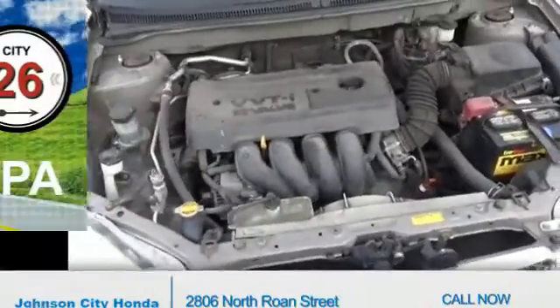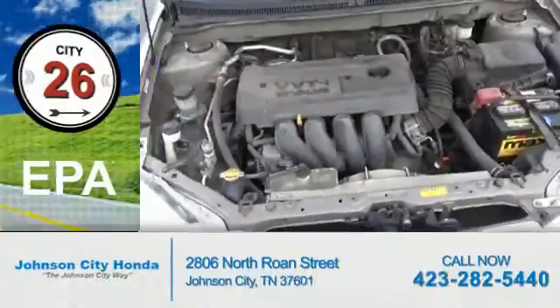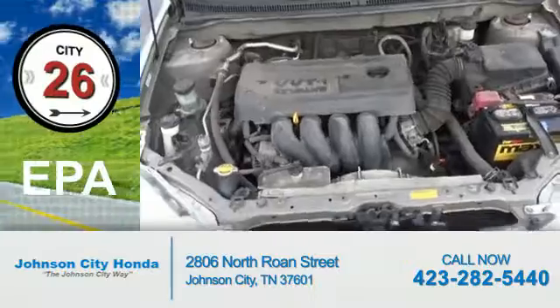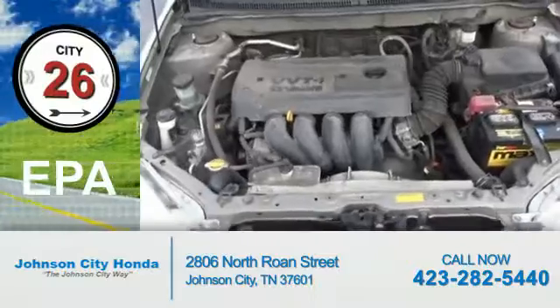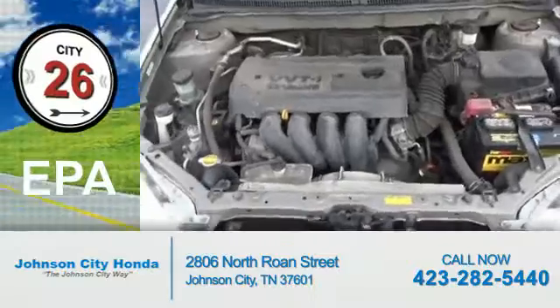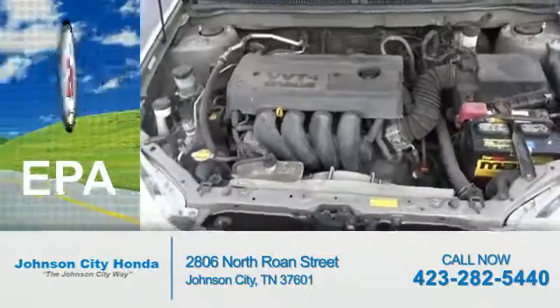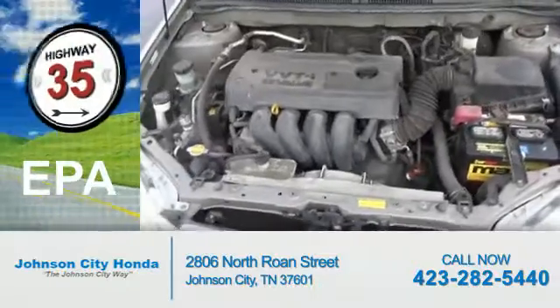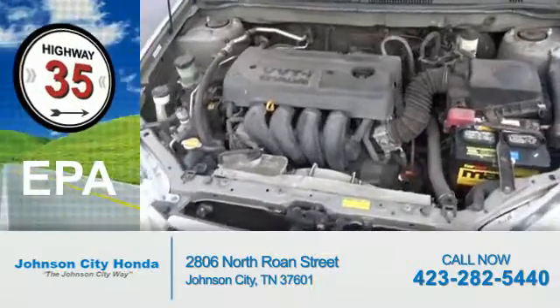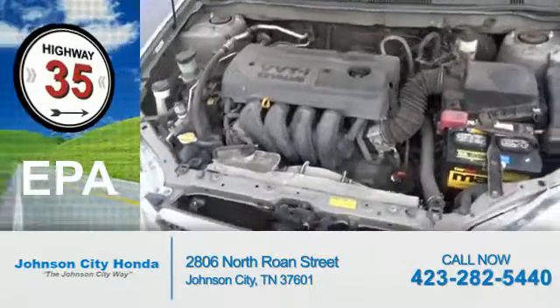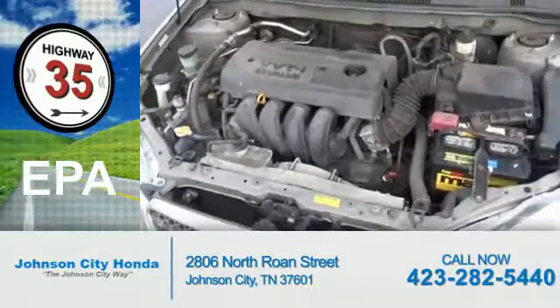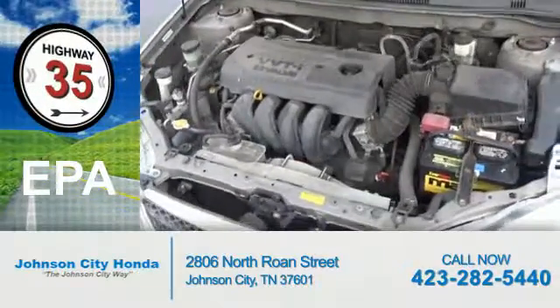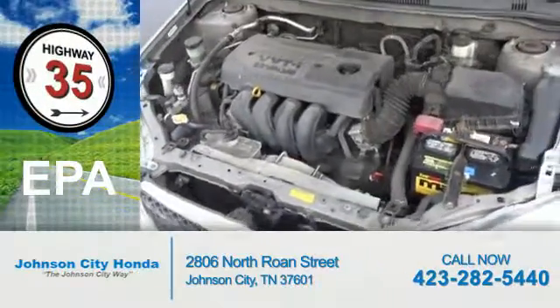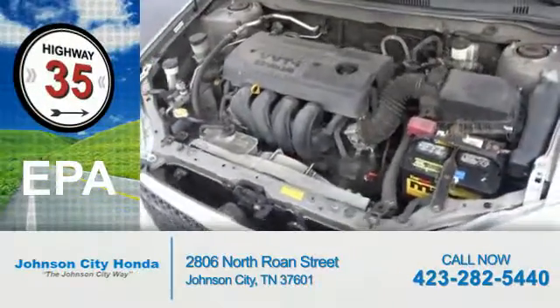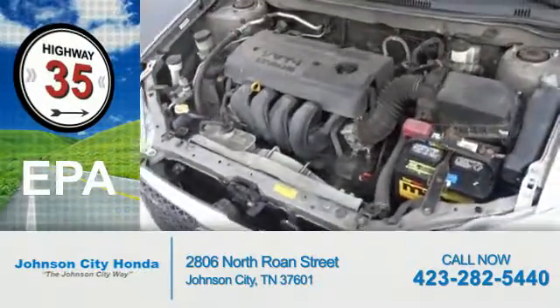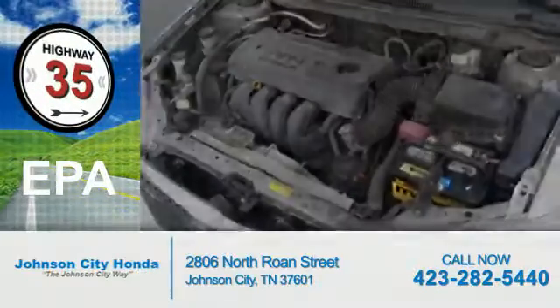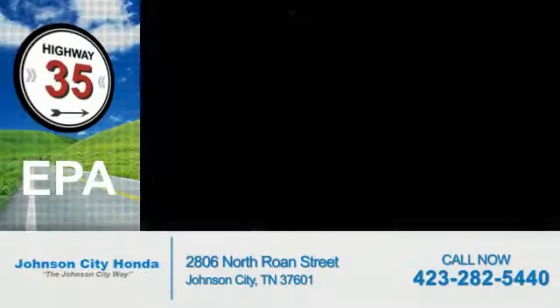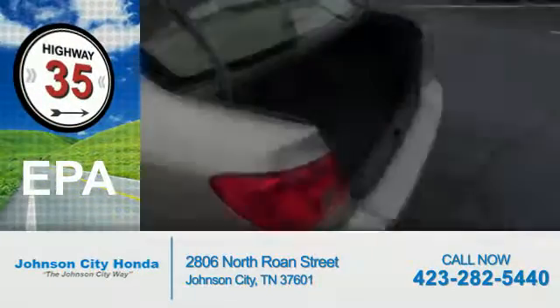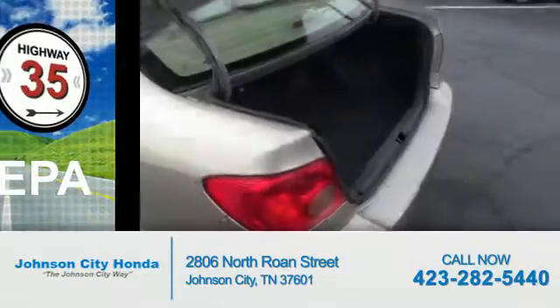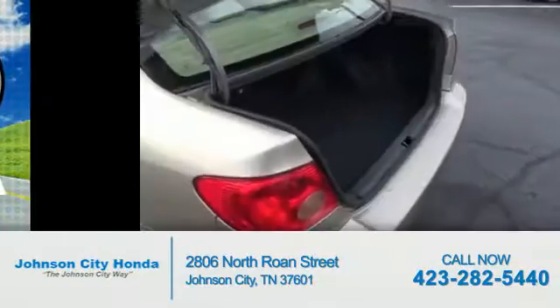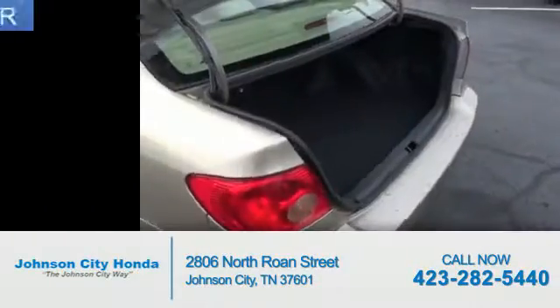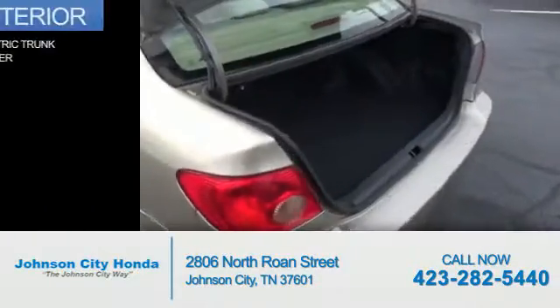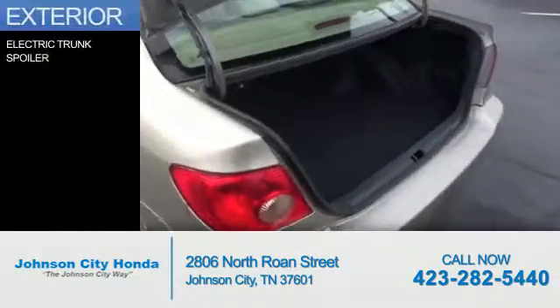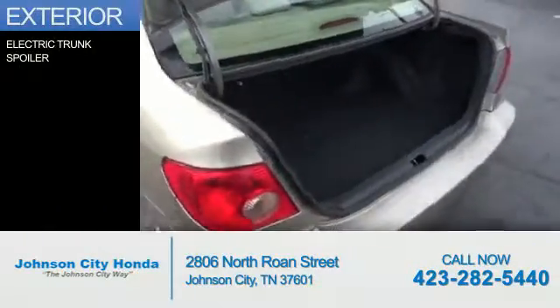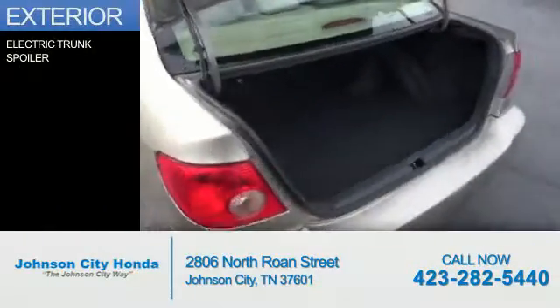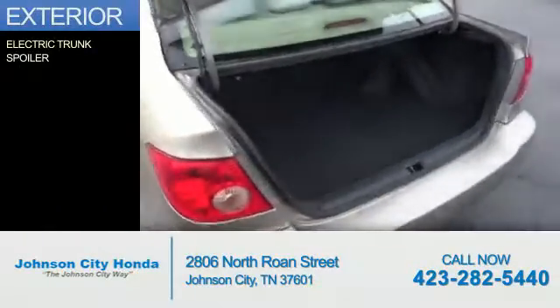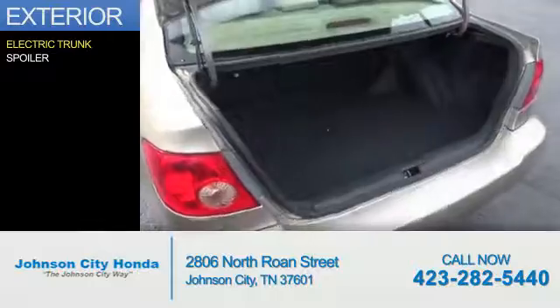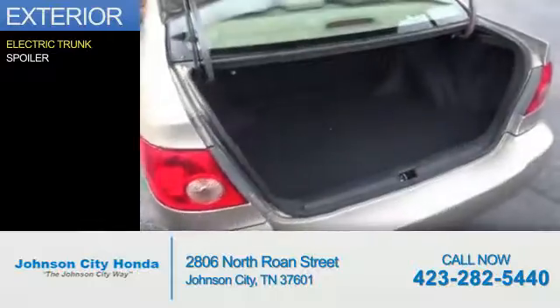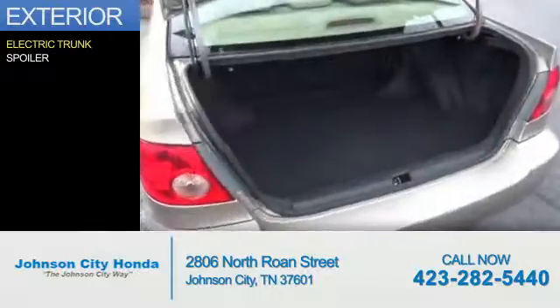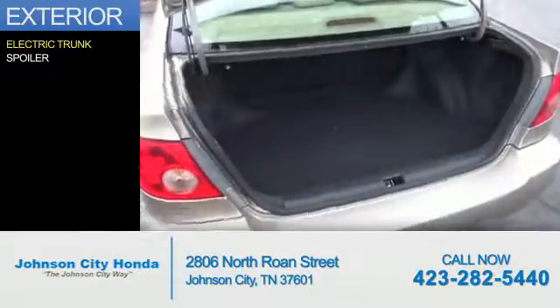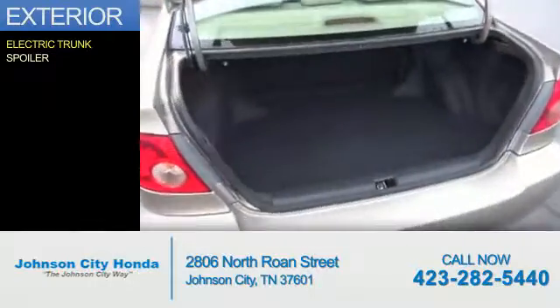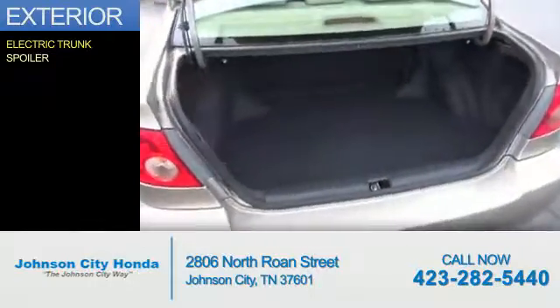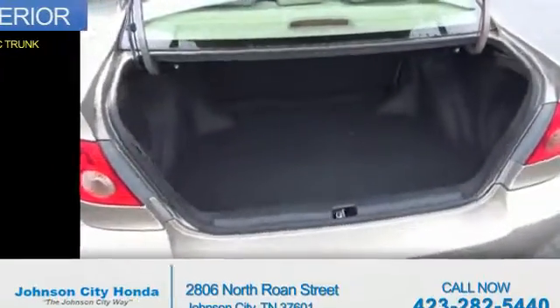Great fuel efficiency saves you money by requiring fewer trips to the gas station. The features include electric trunk and a spoiler.